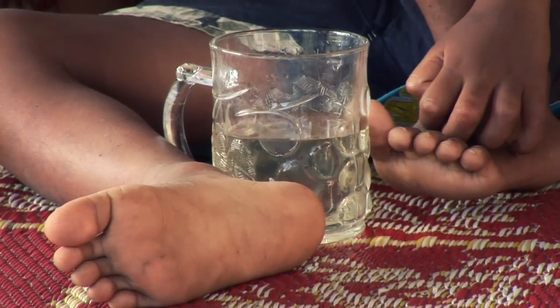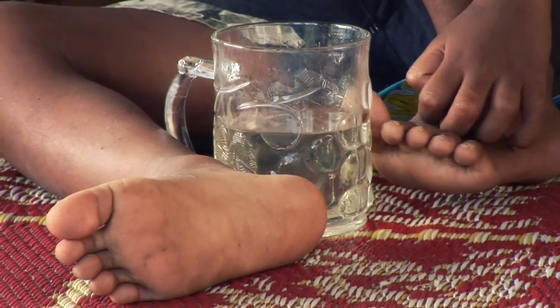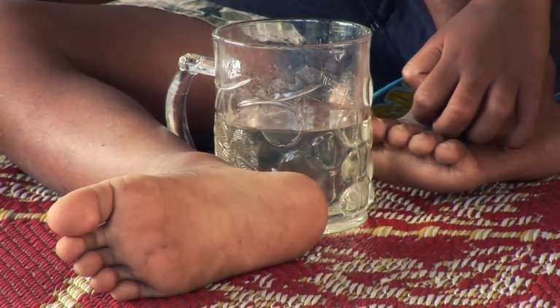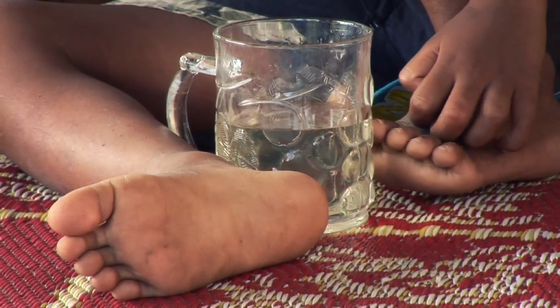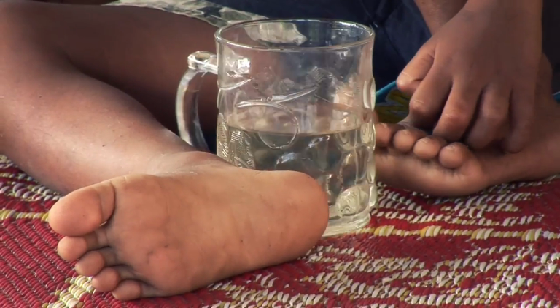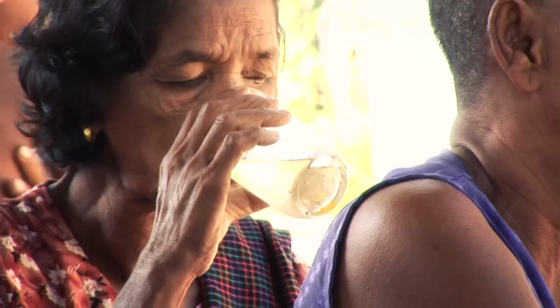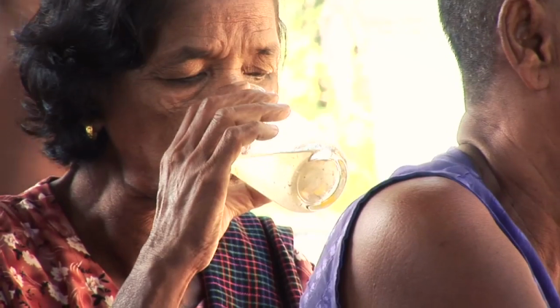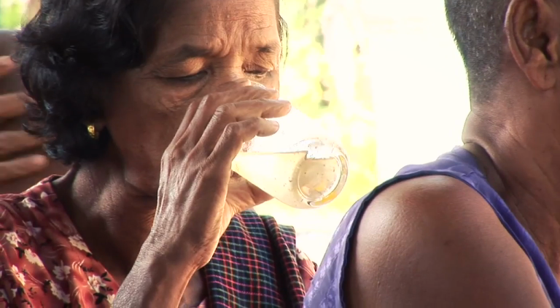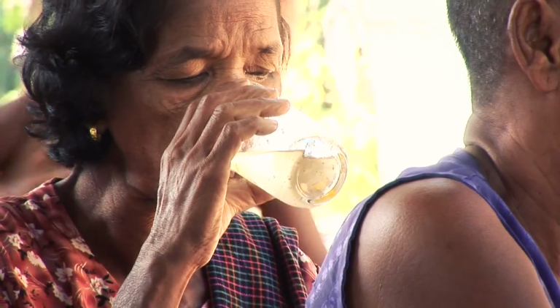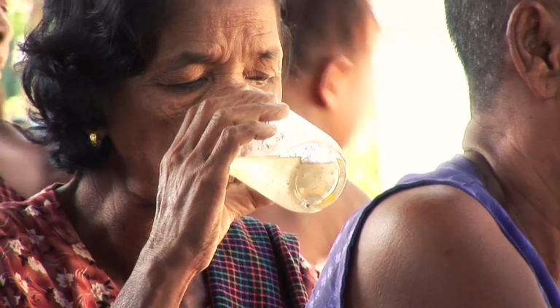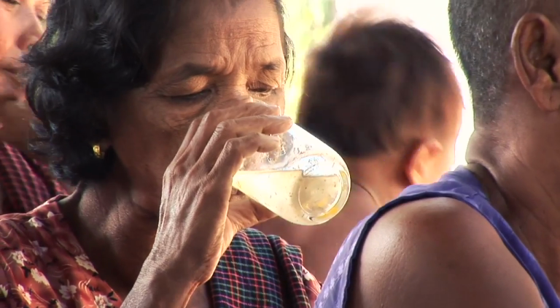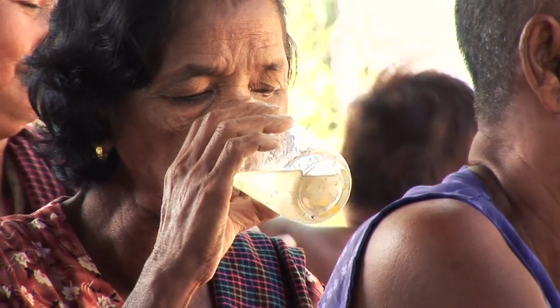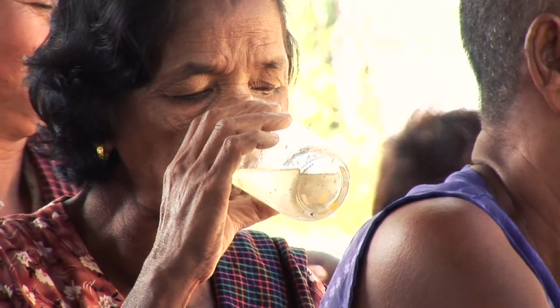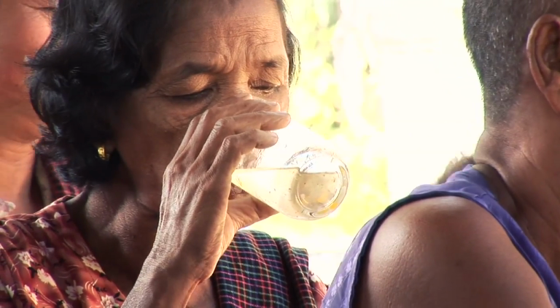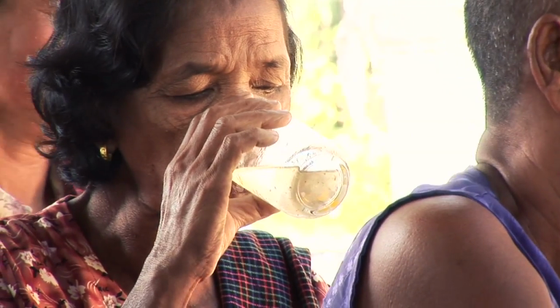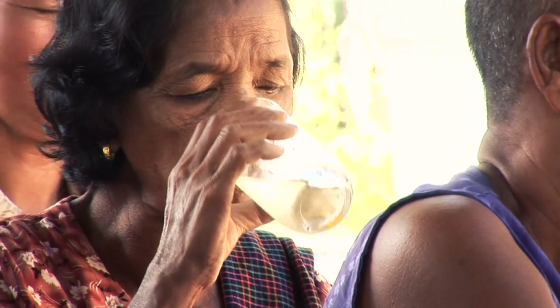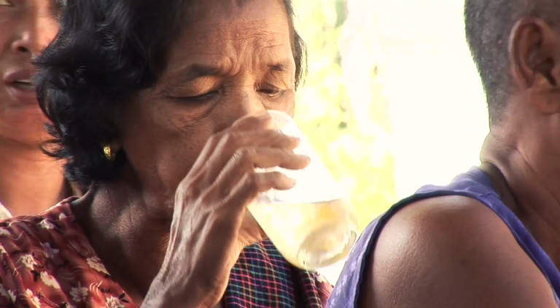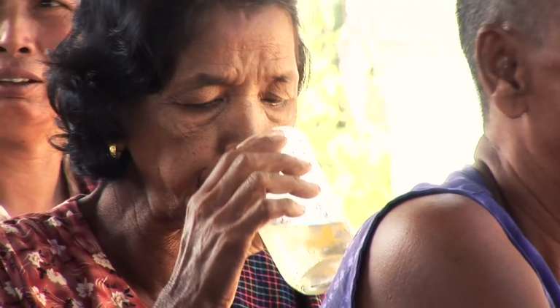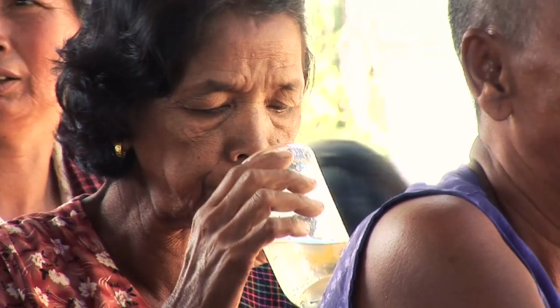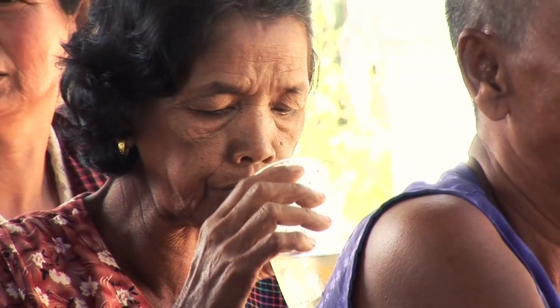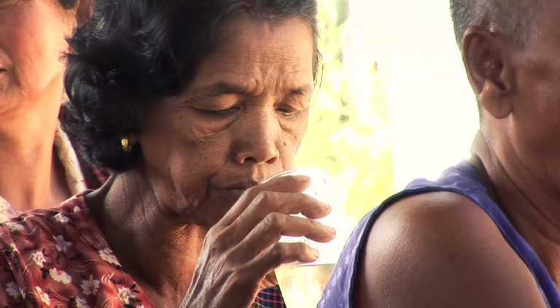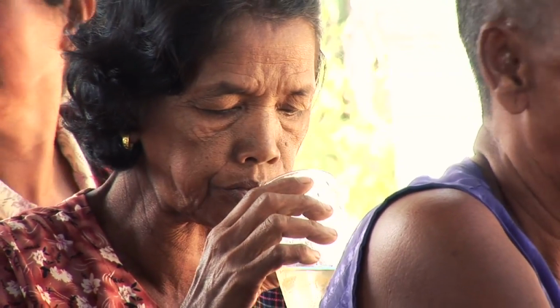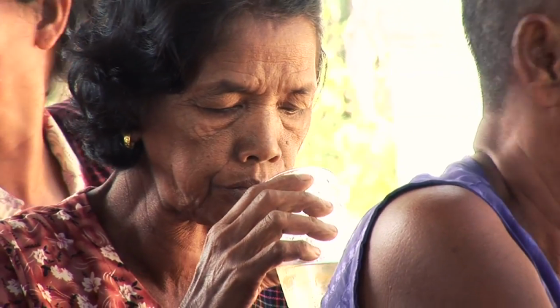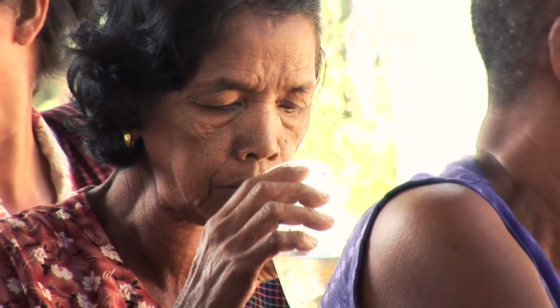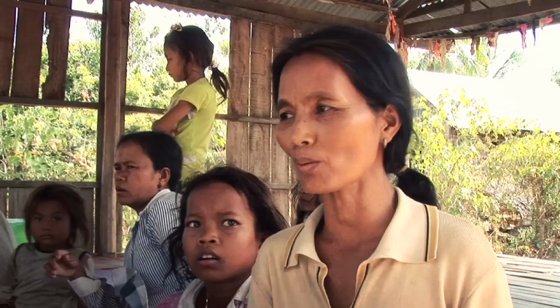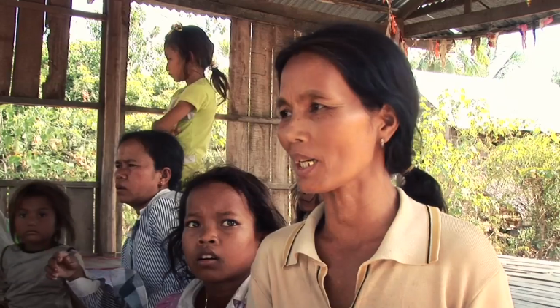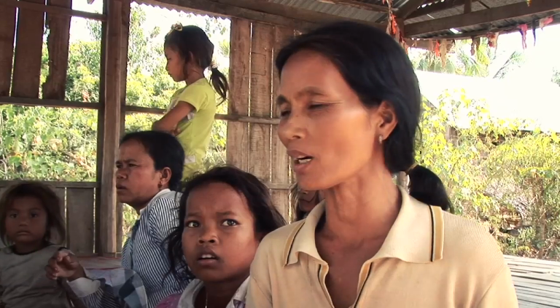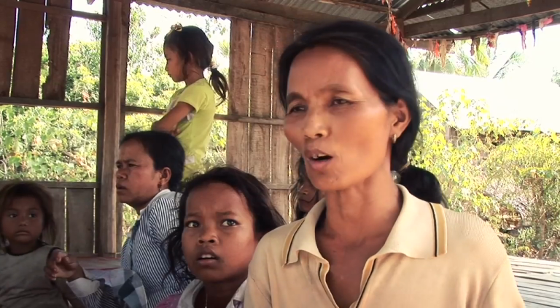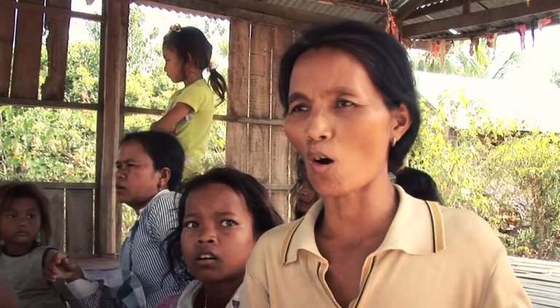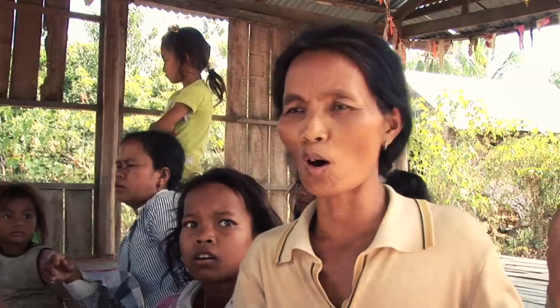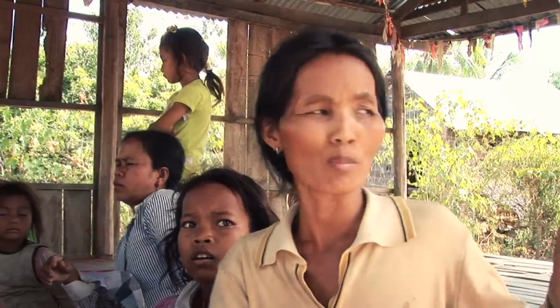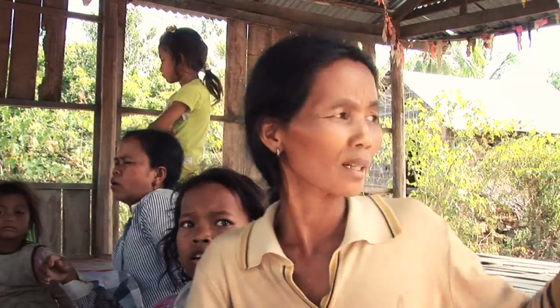The water quality here in the village is not very good. It's not clean, especially in the dry season. For that reason, I boil water every day.